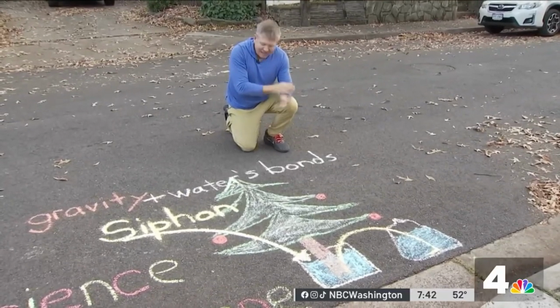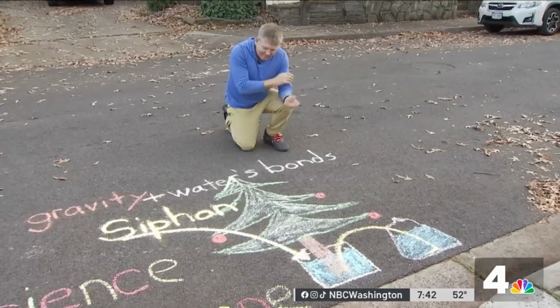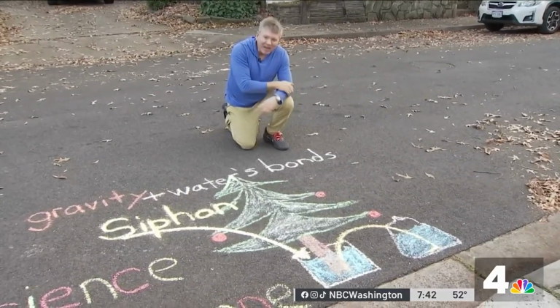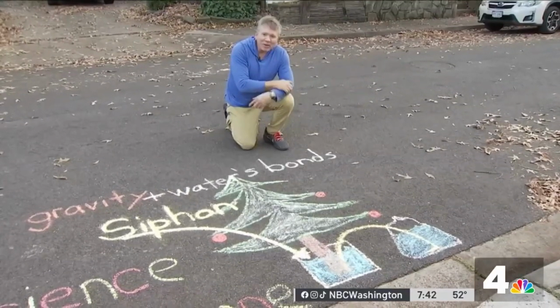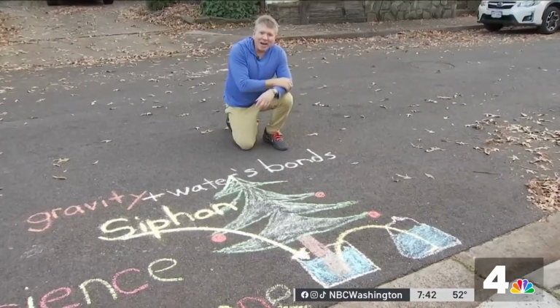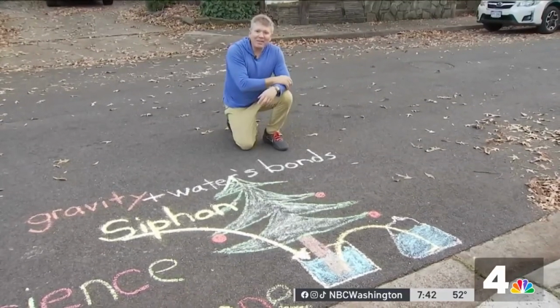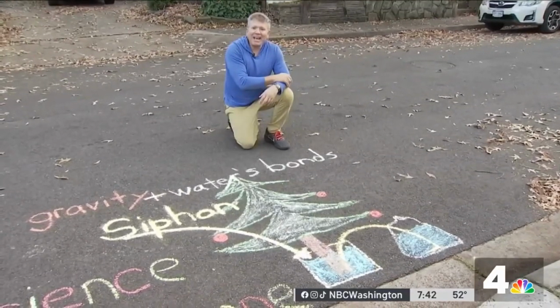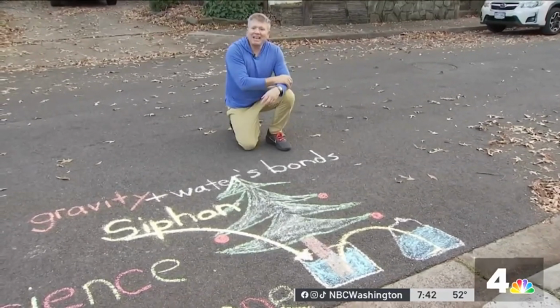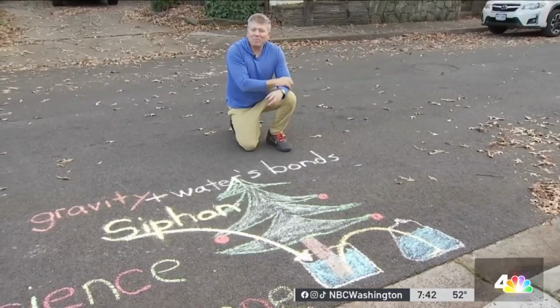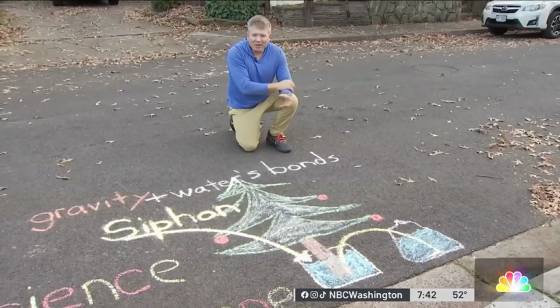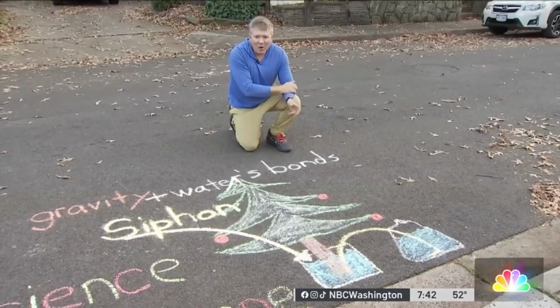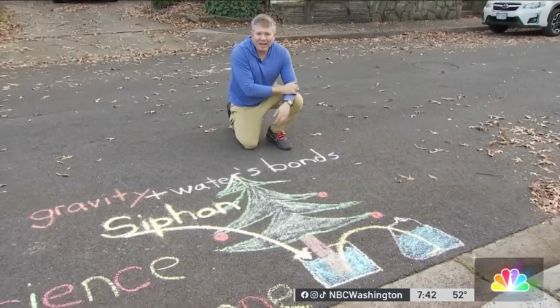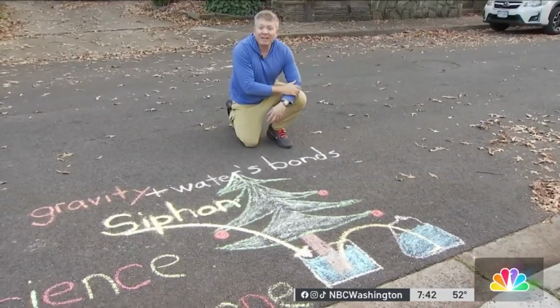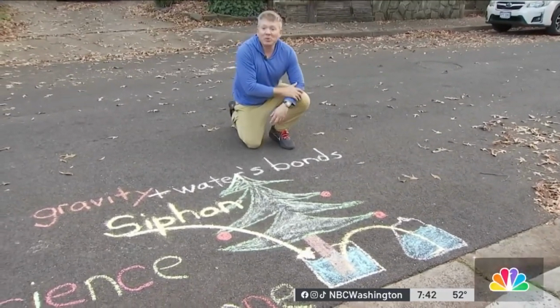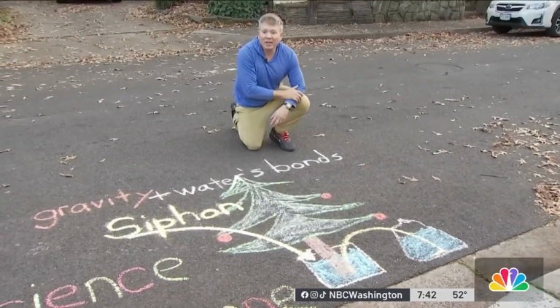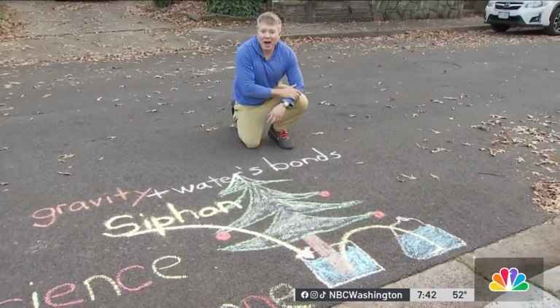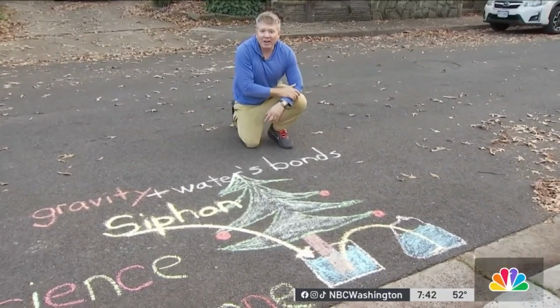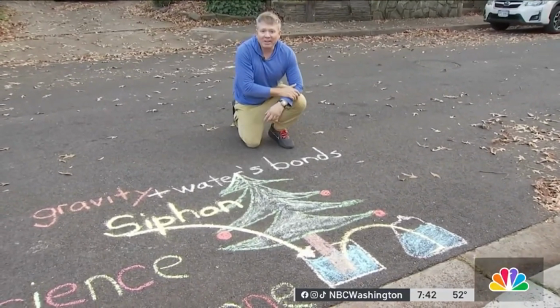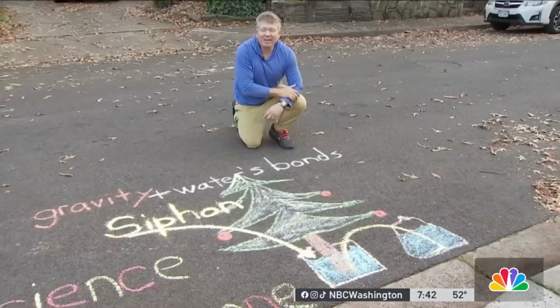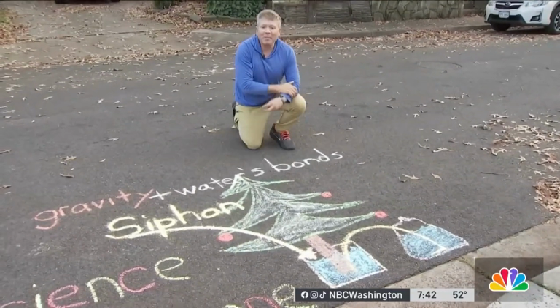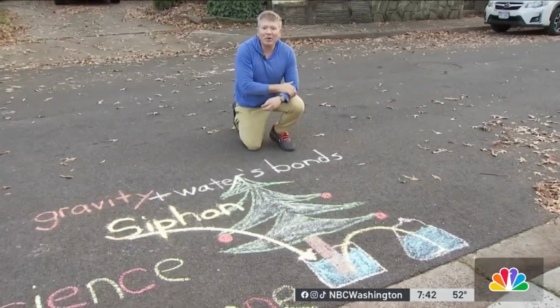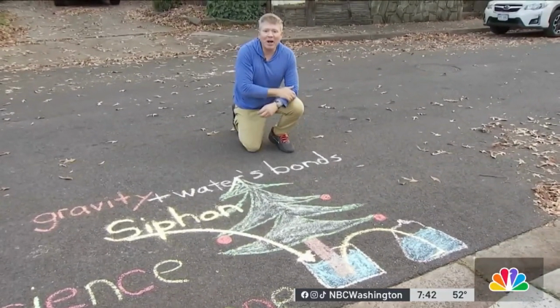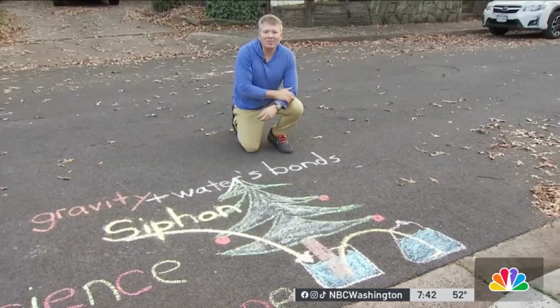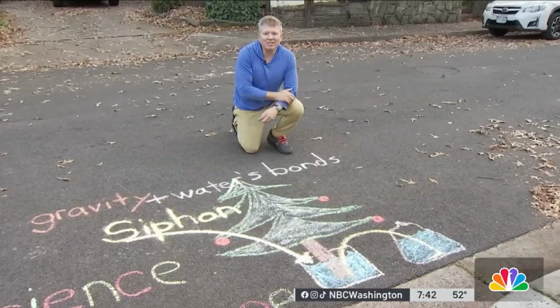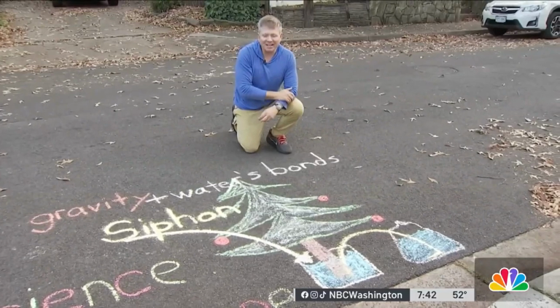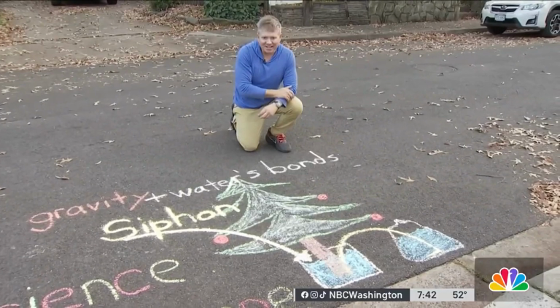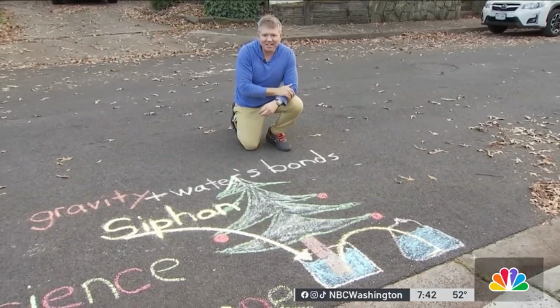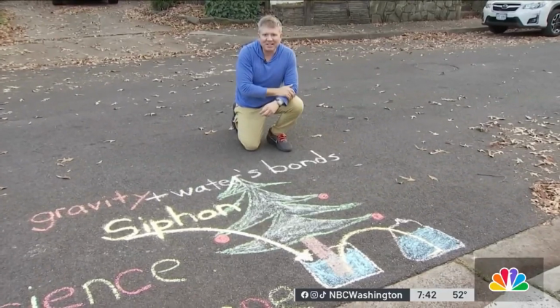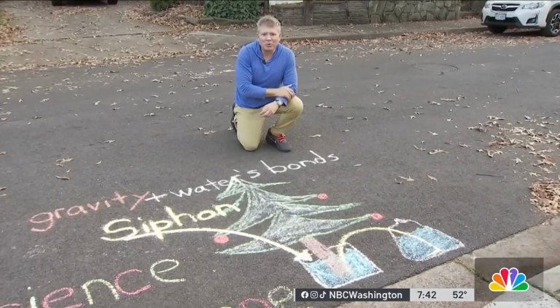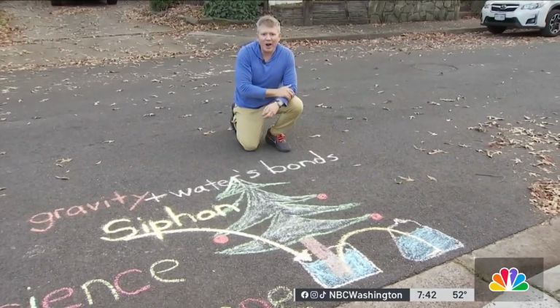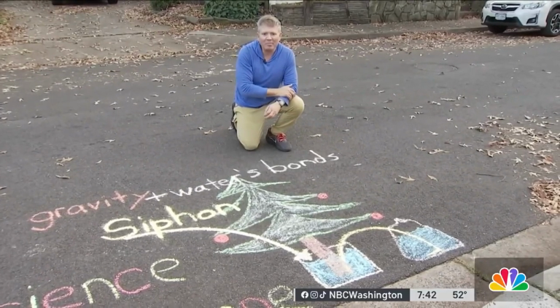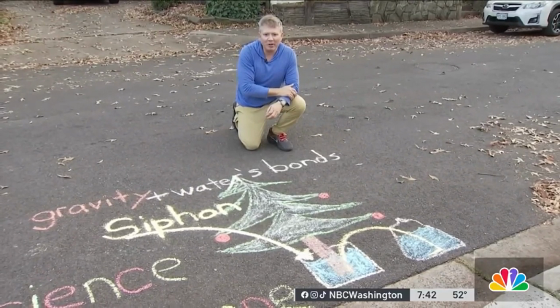Keep that tree healthy and keep it going and enjoy the holidays. I'm meteorologist and science teacher Ryan Miller.